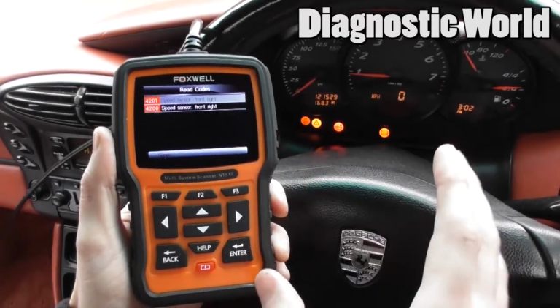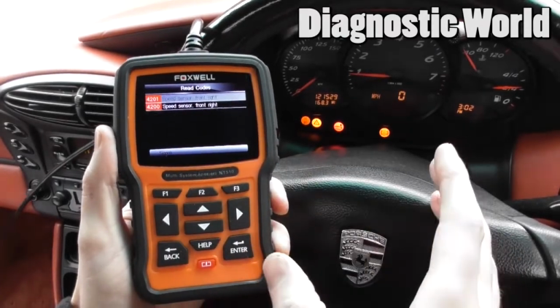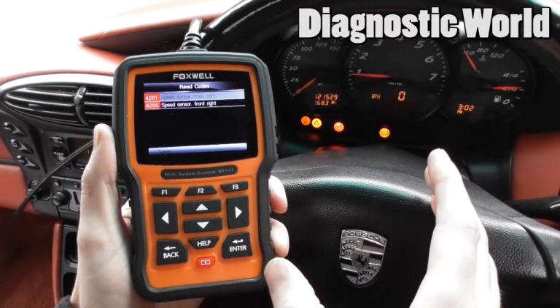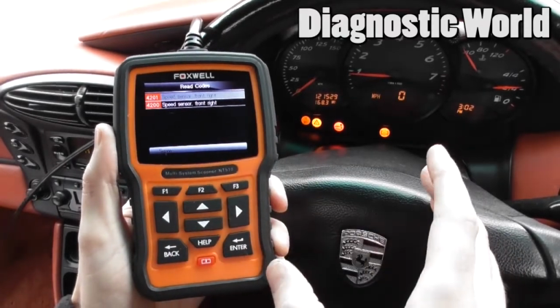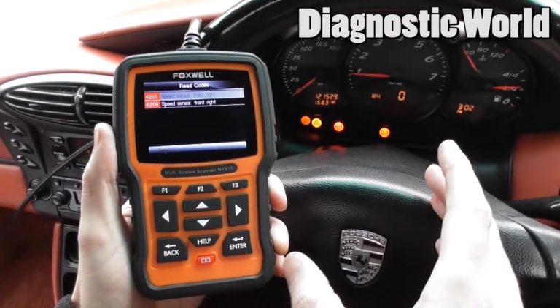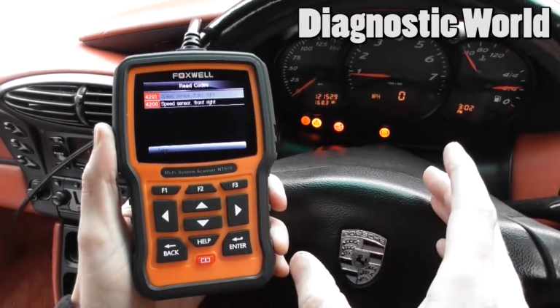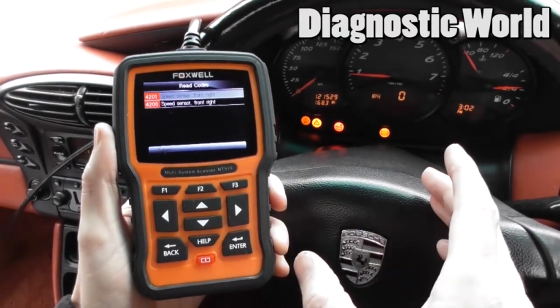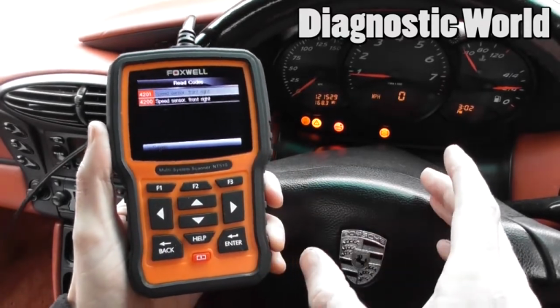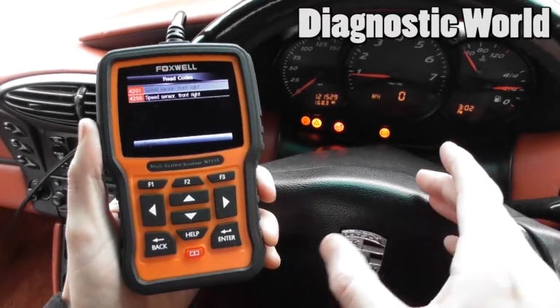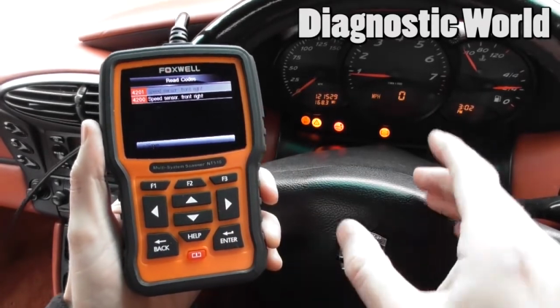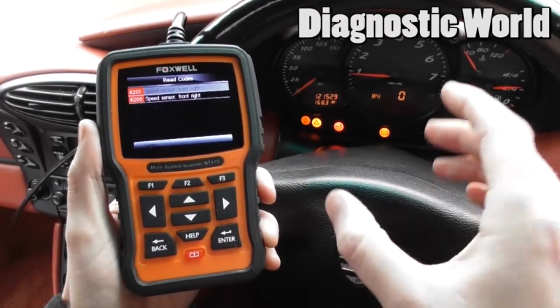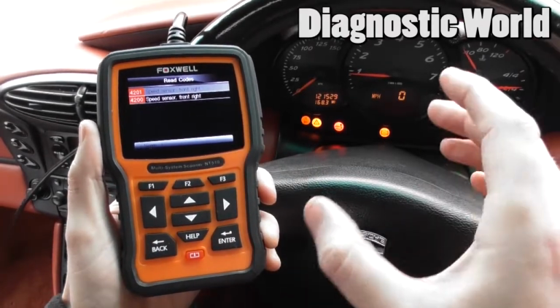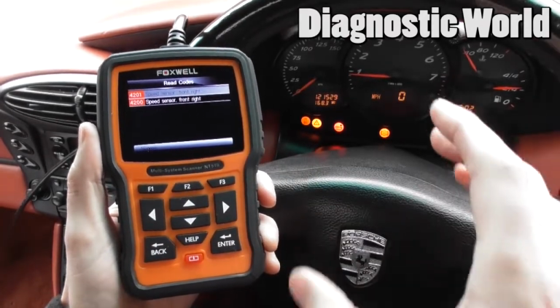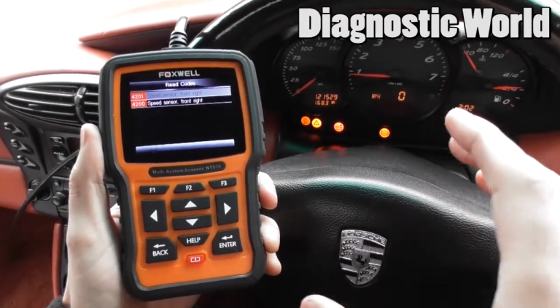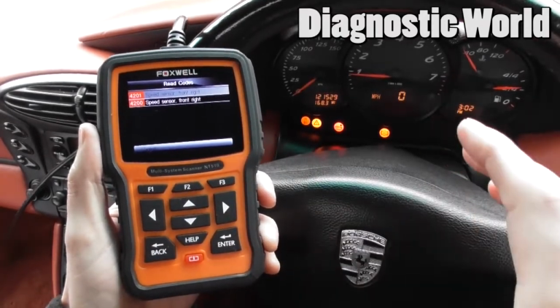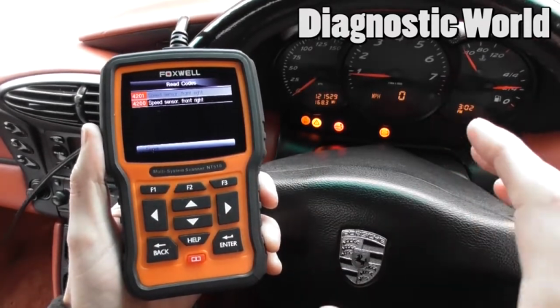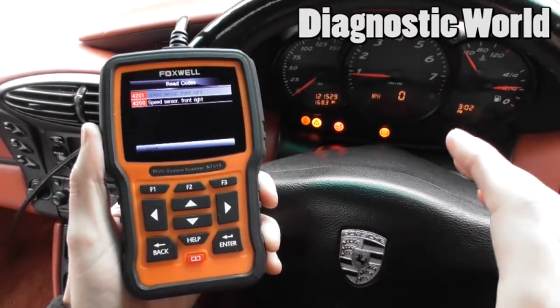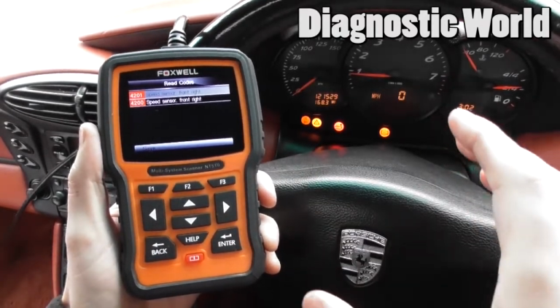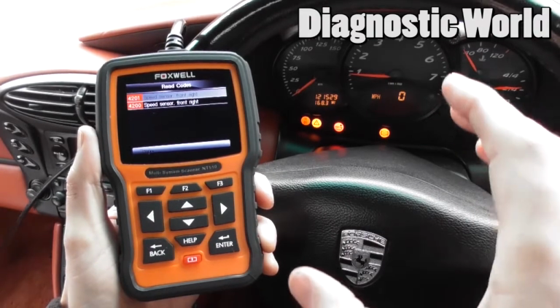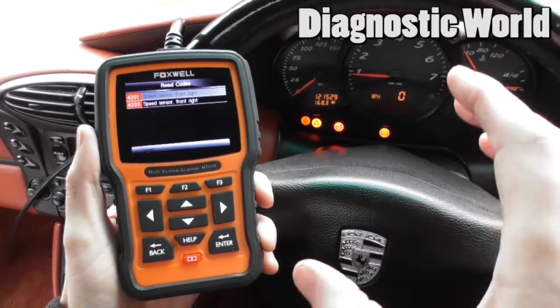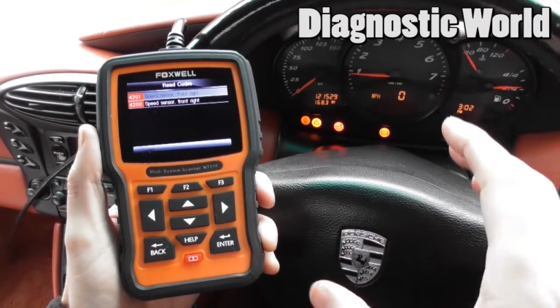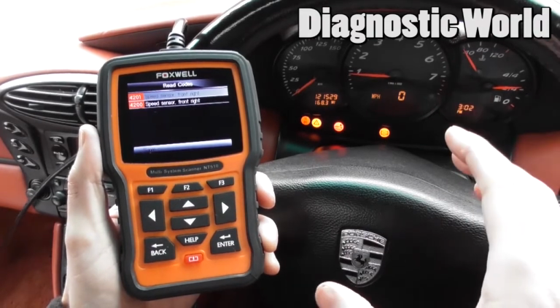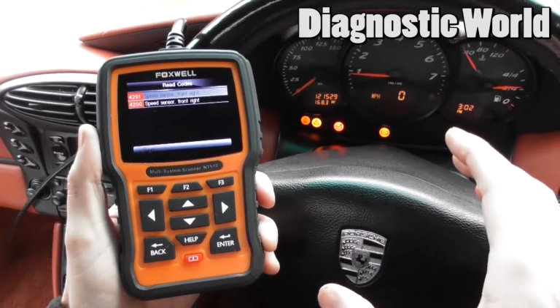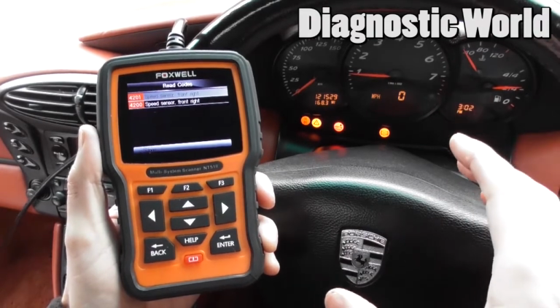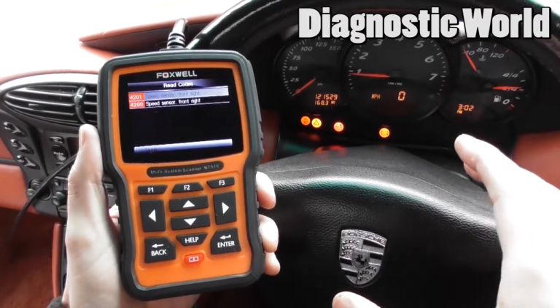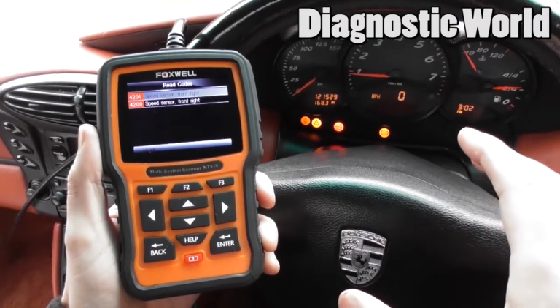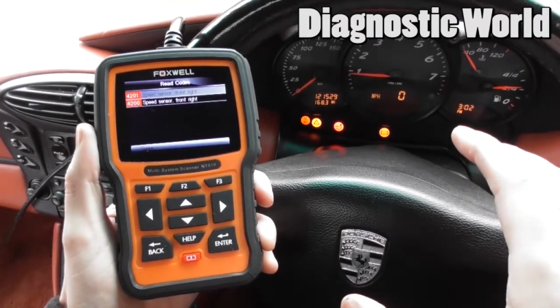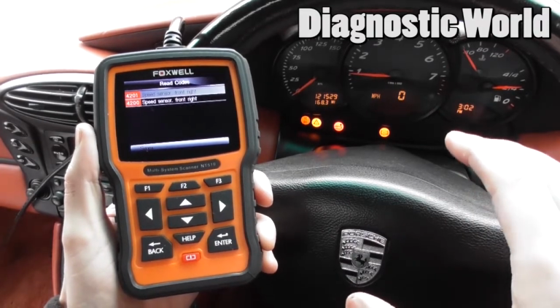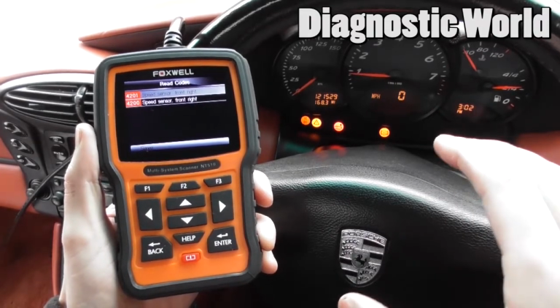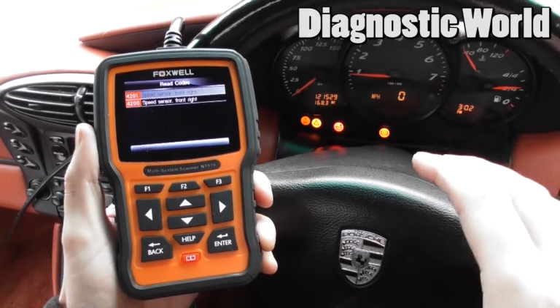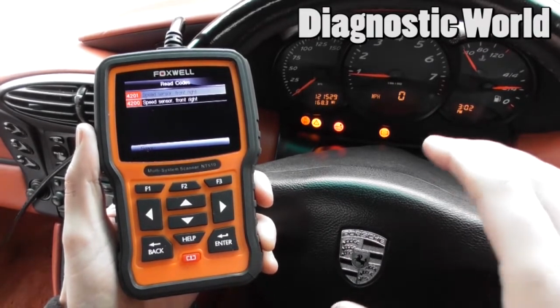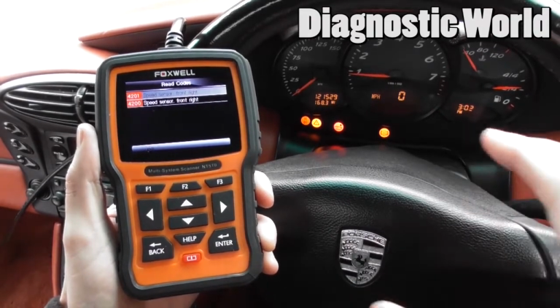We've got fault code 4201 — speed sensor front right — and 4200, which is the same speed sensor front right. So there's a problem with the front right ABS sensor, which is the driver's side front as you sit in the vehicle.